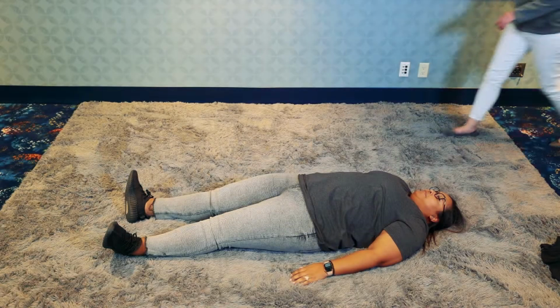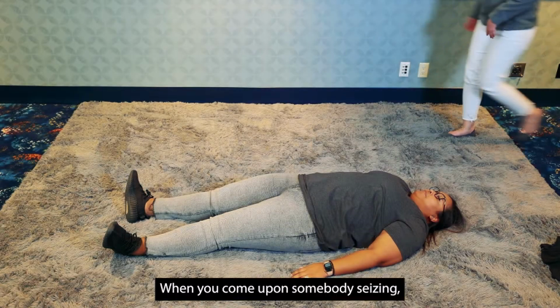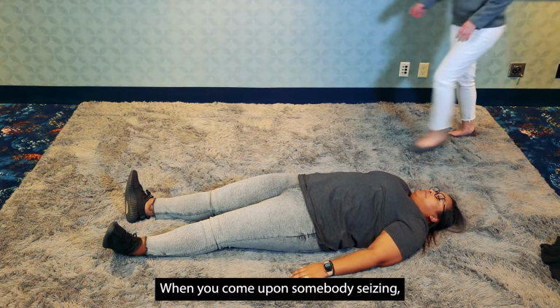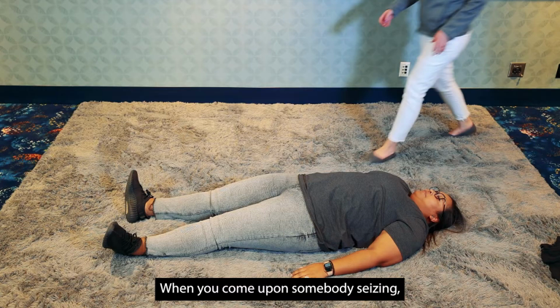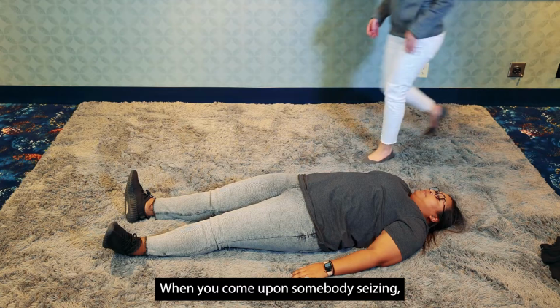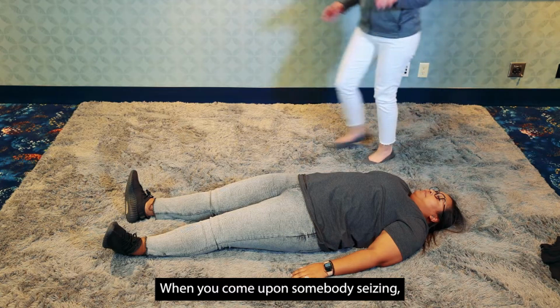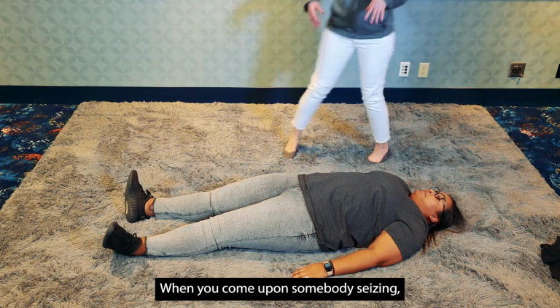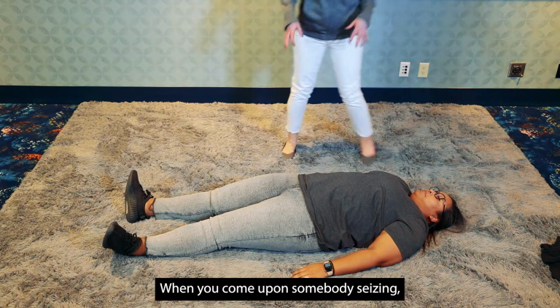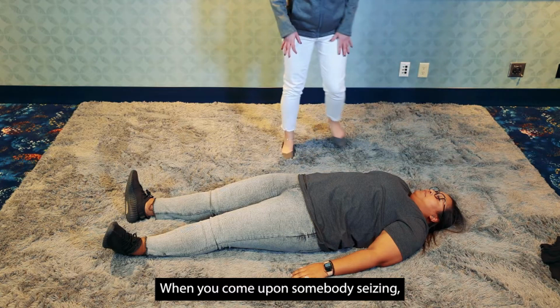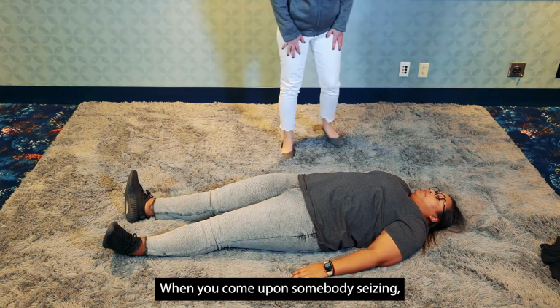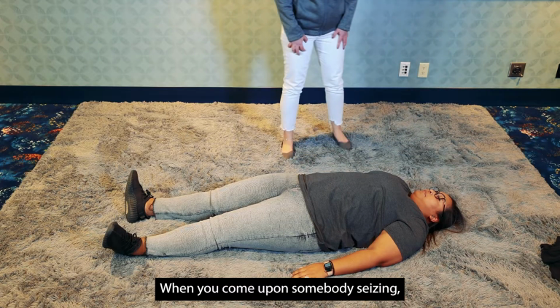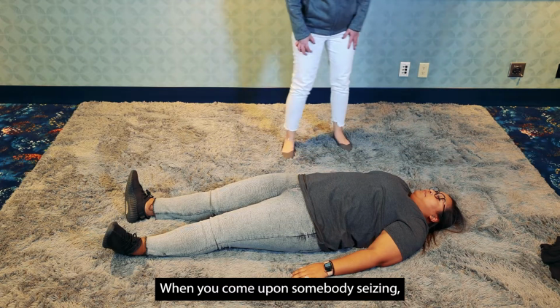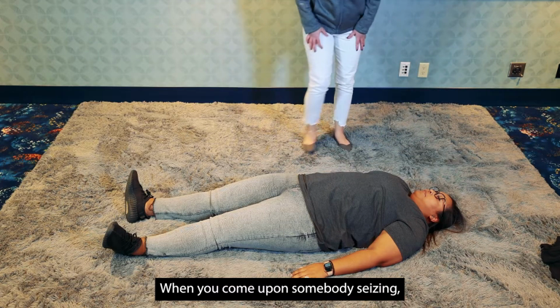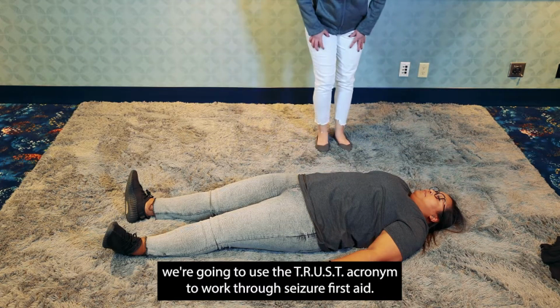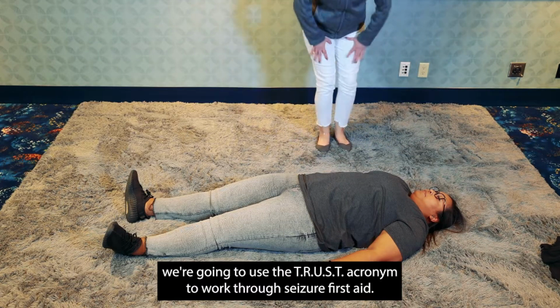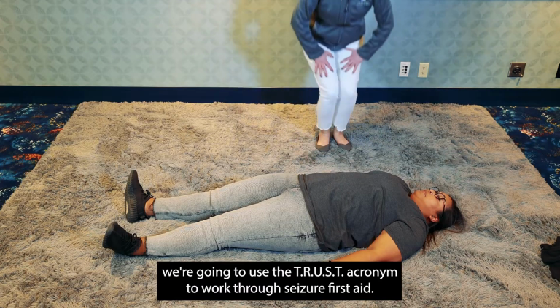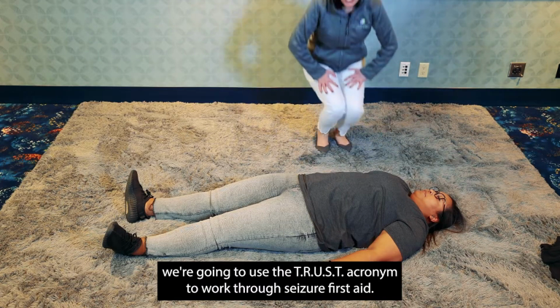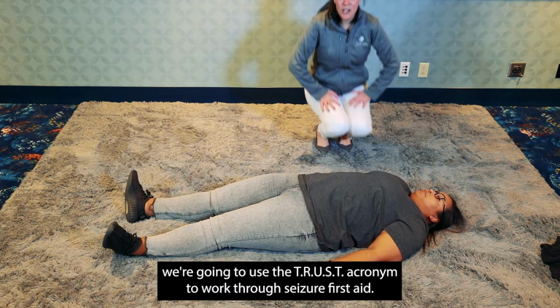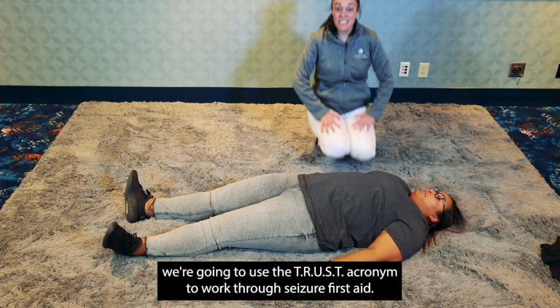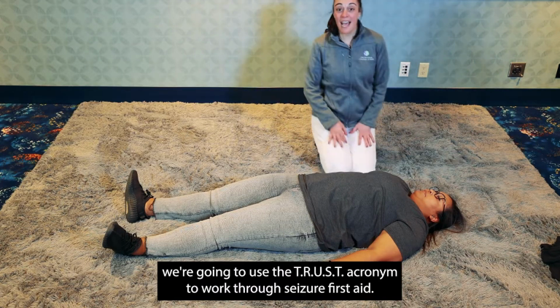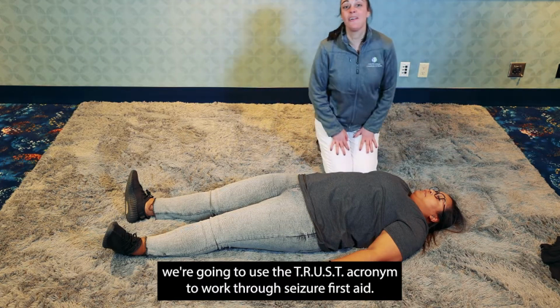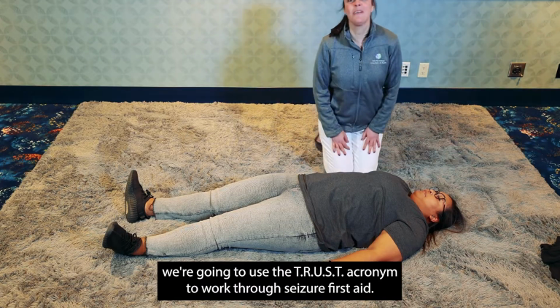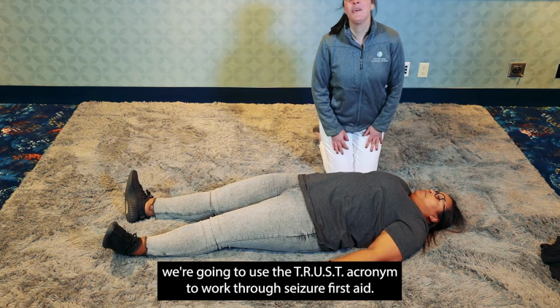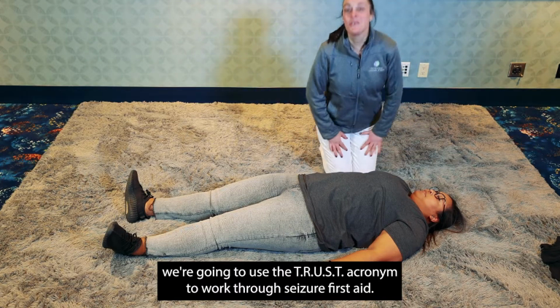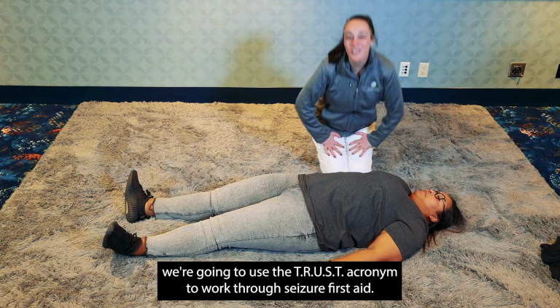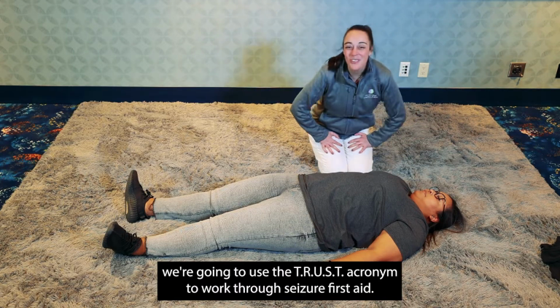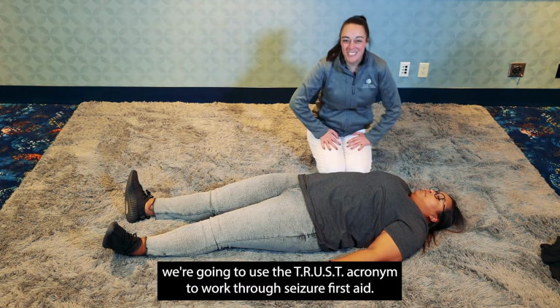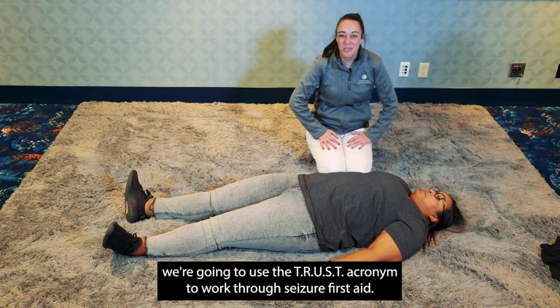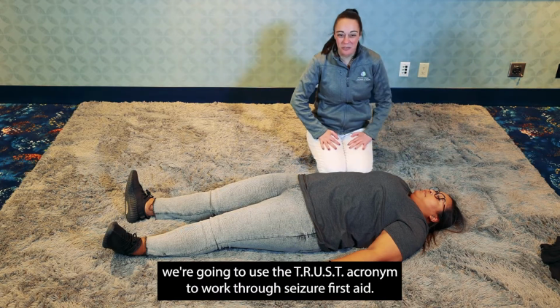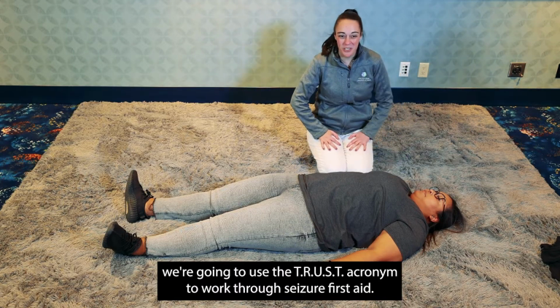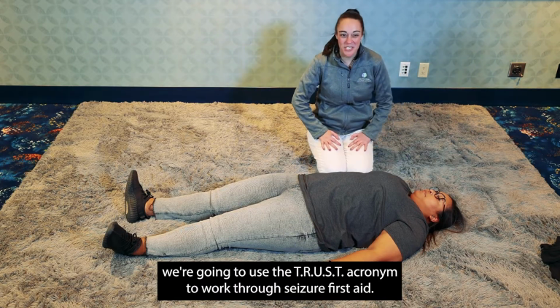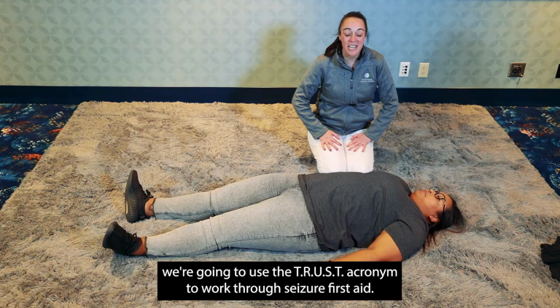When you come upon somebody seizing, we're going to use the TRUST acronym to work through seizure first aid.